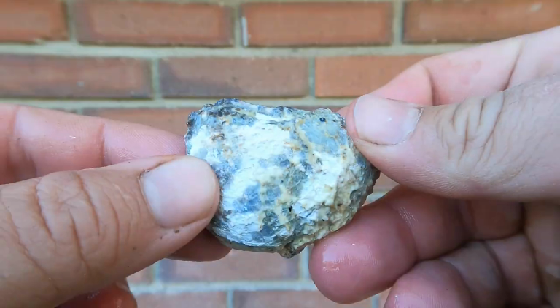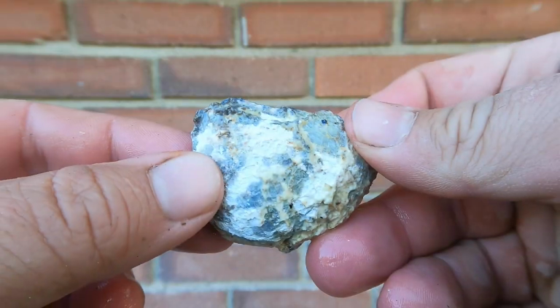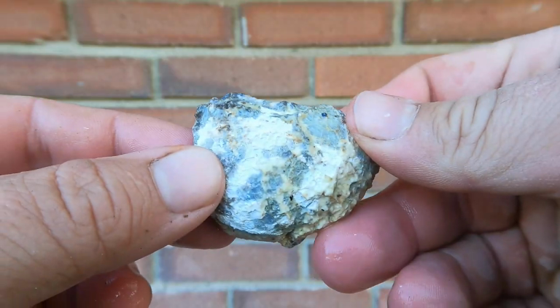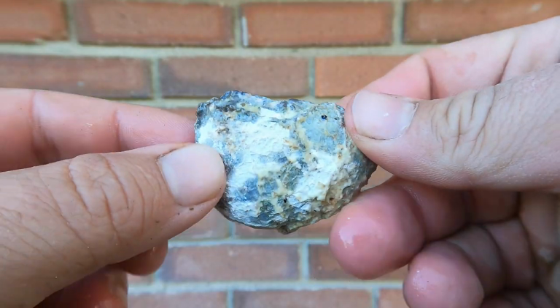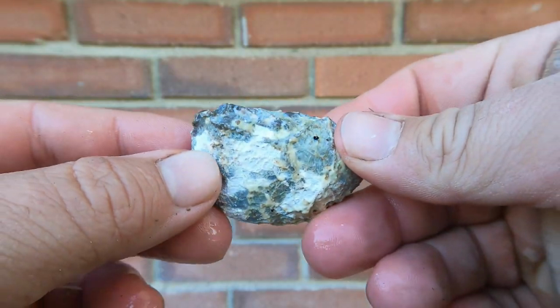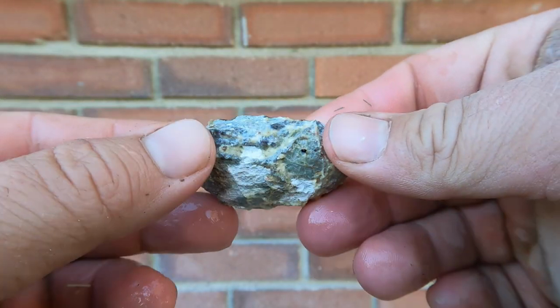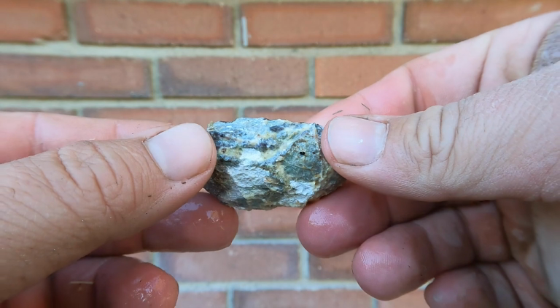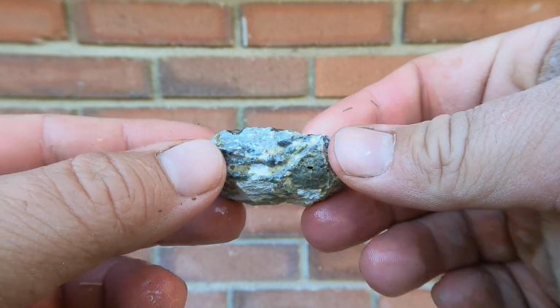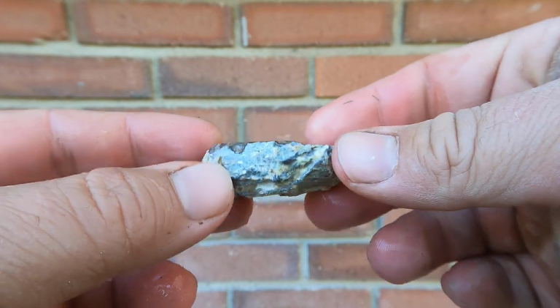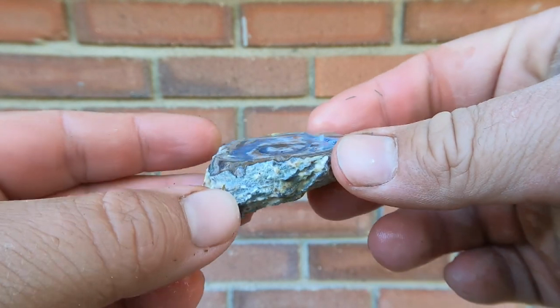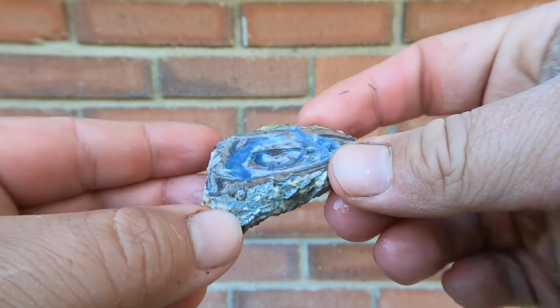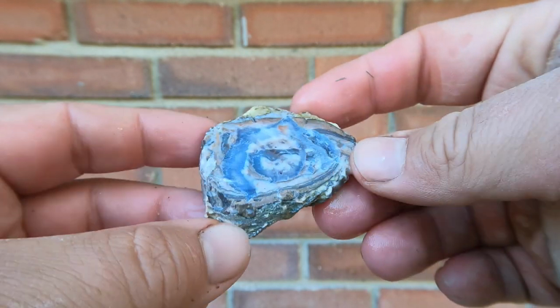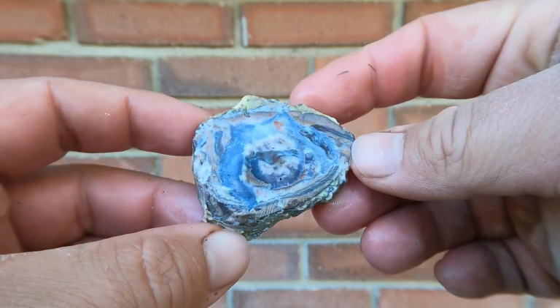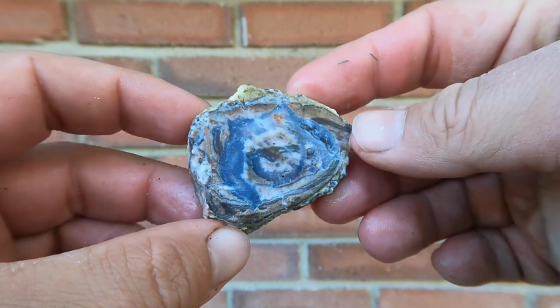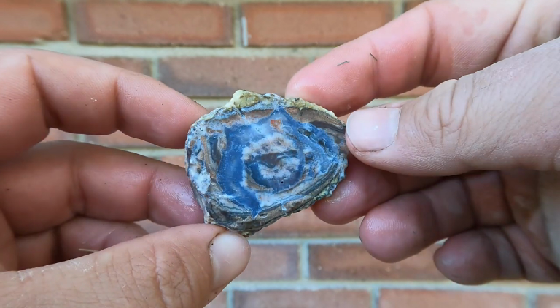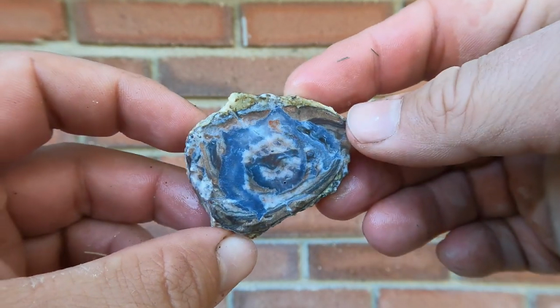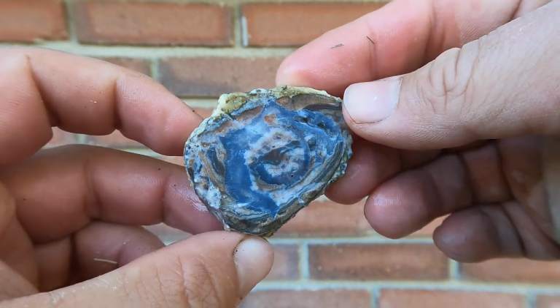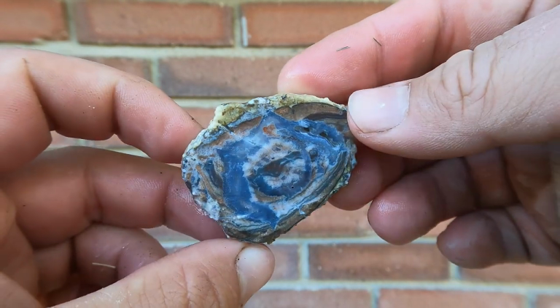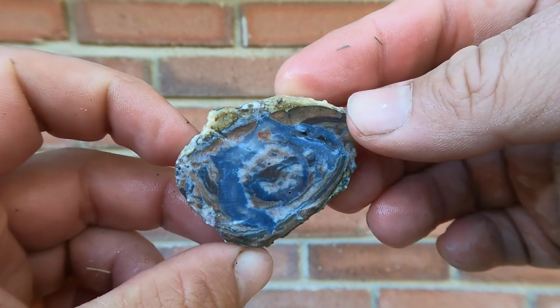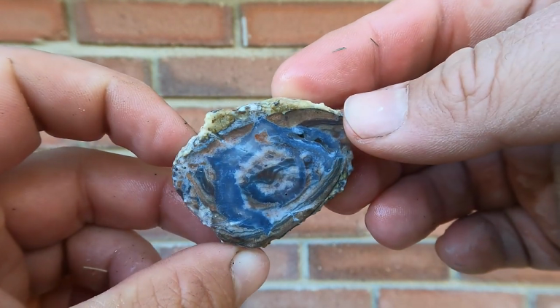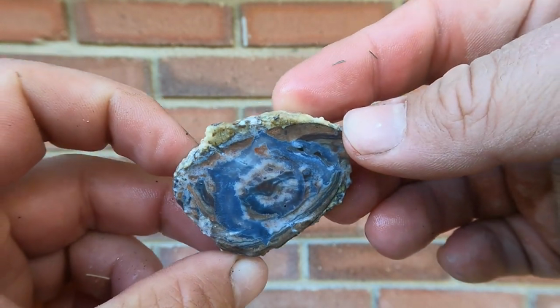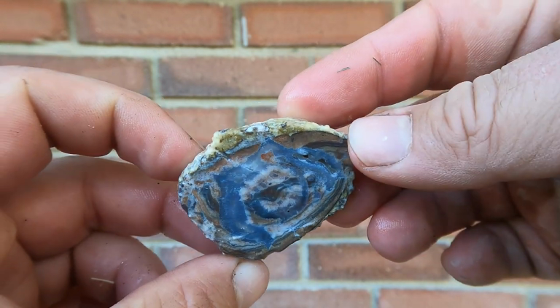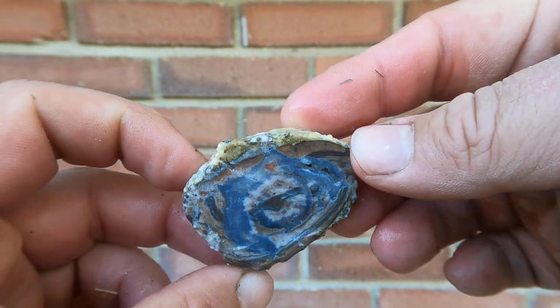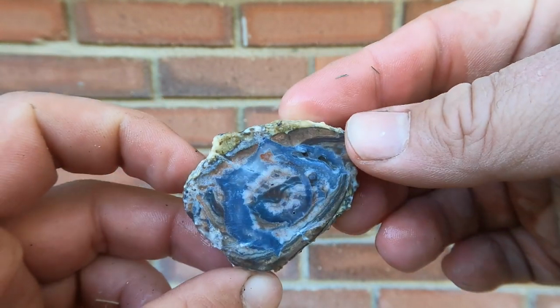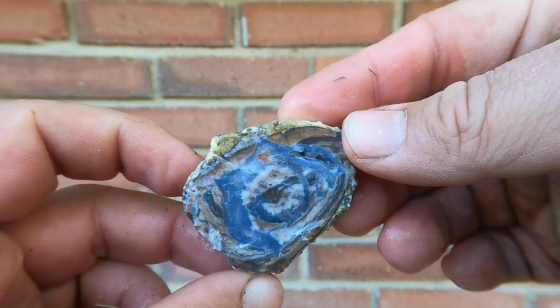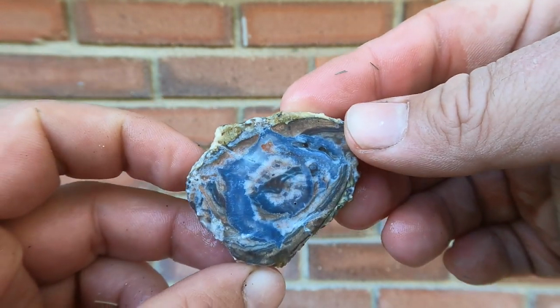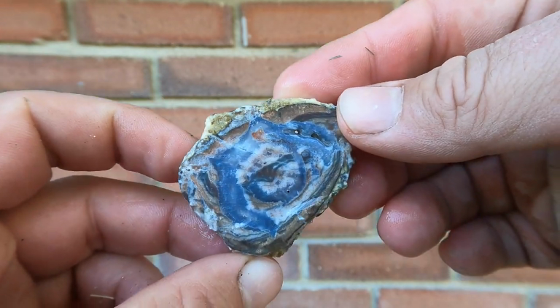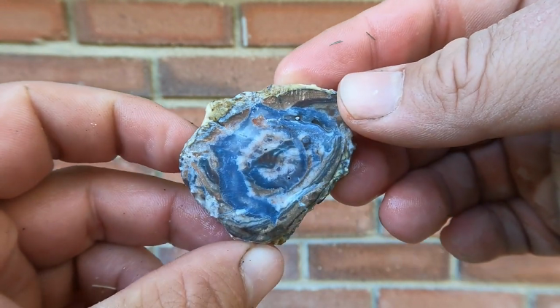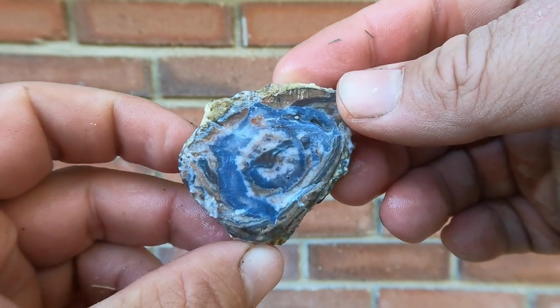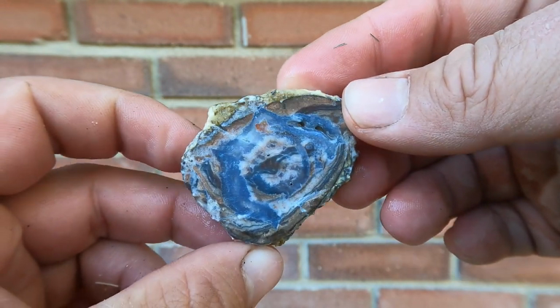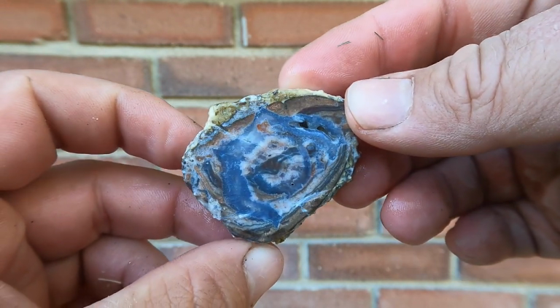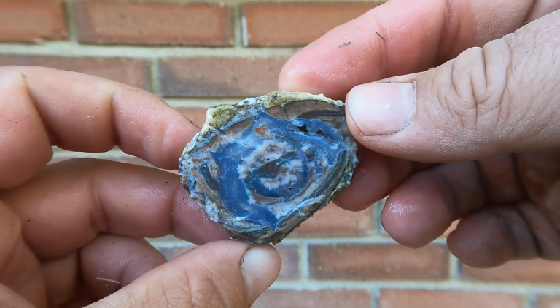Another little dugway geode. The other side broke off, so we just got this piece. Still nice.